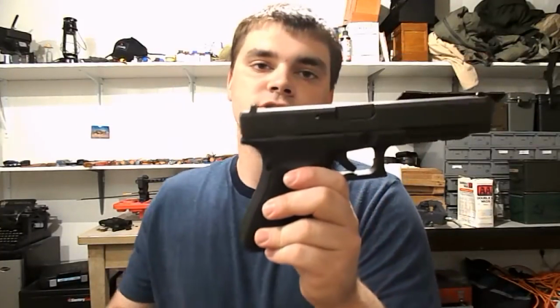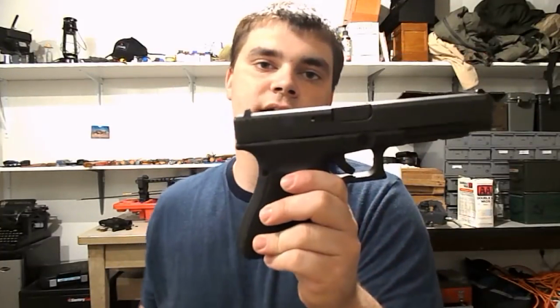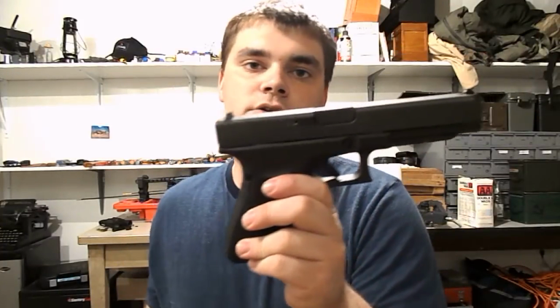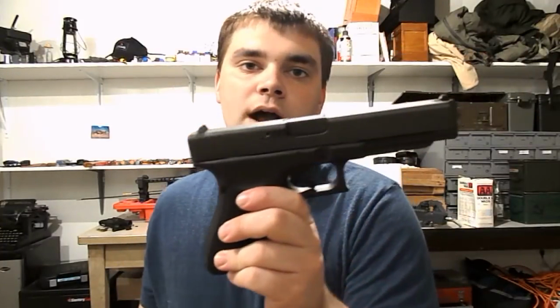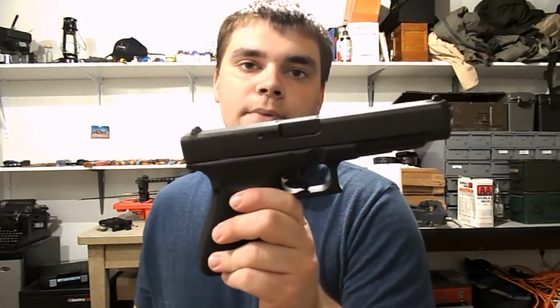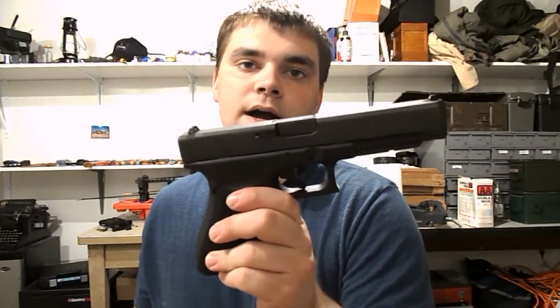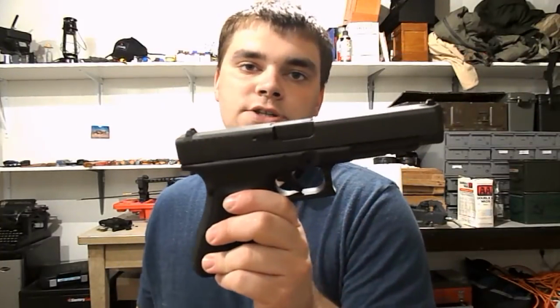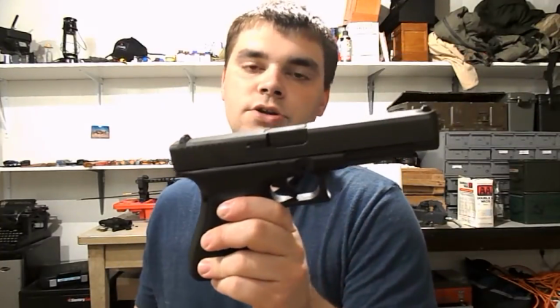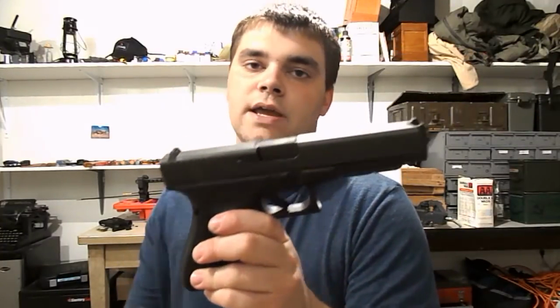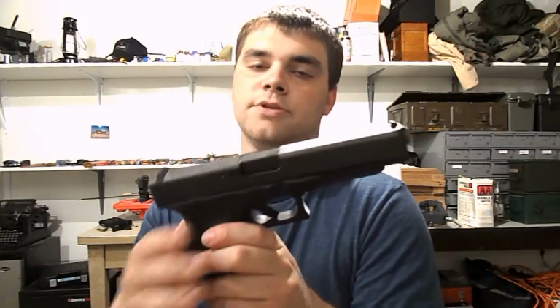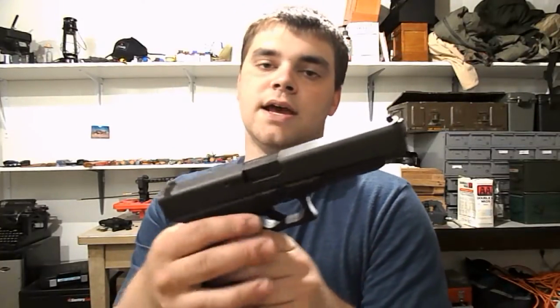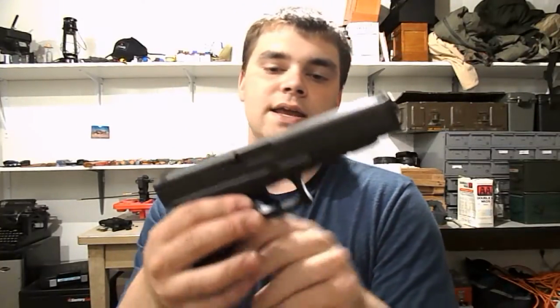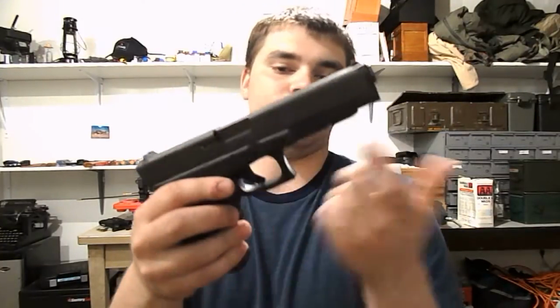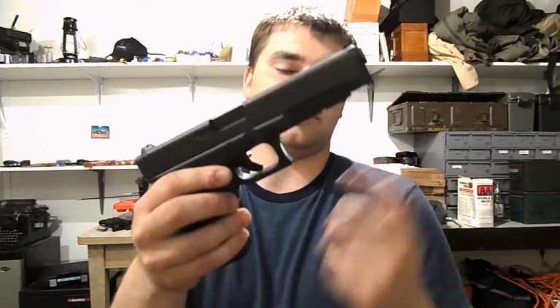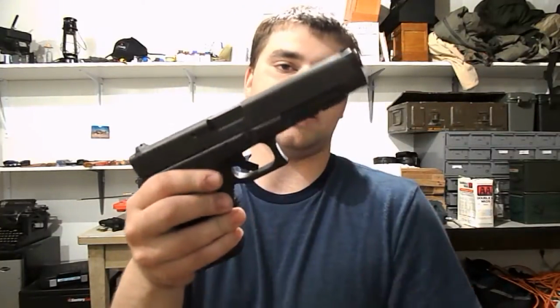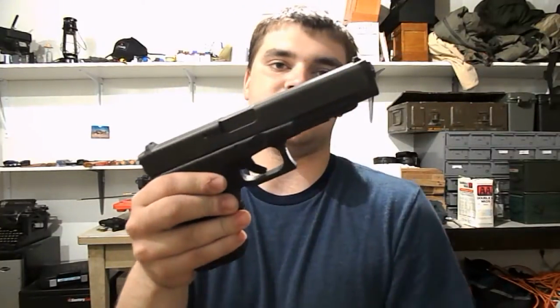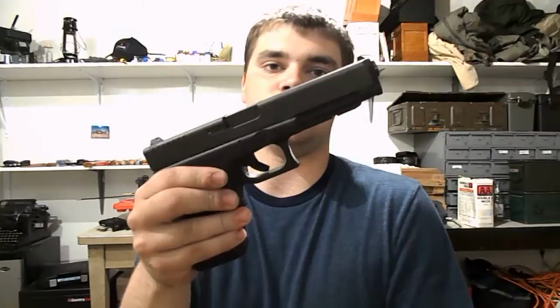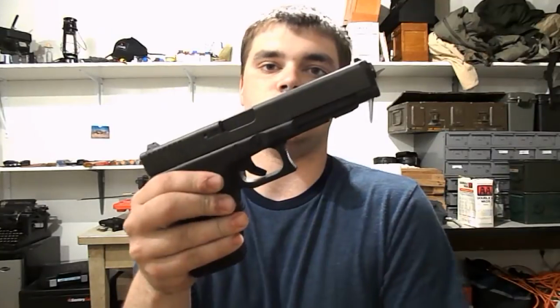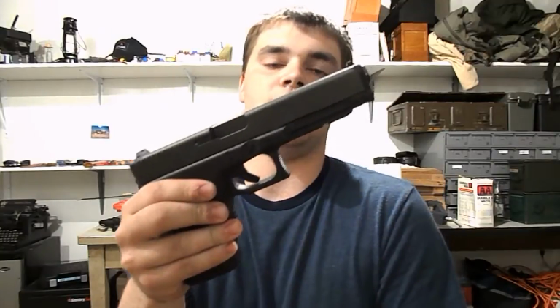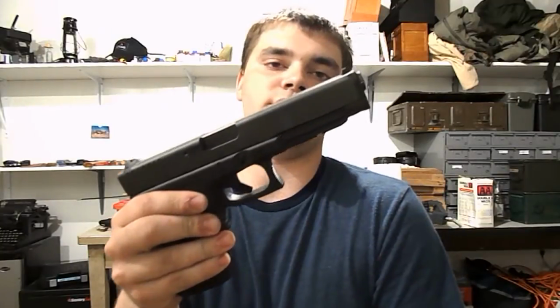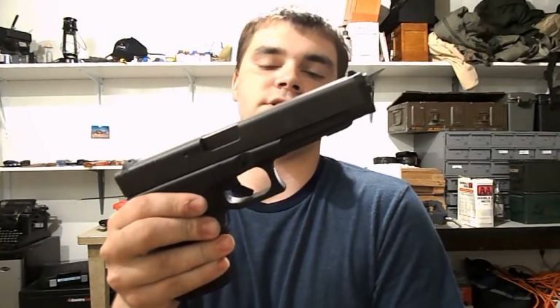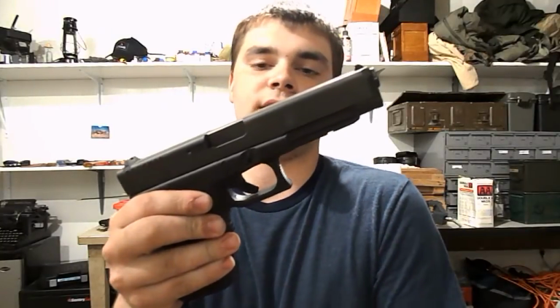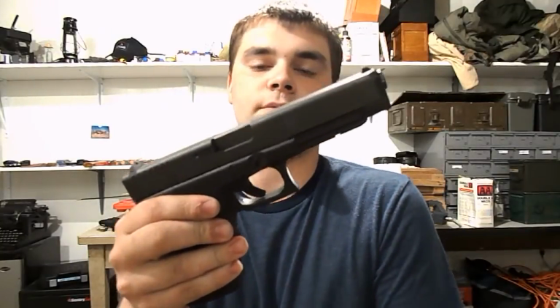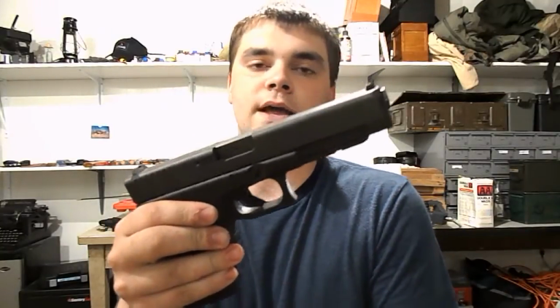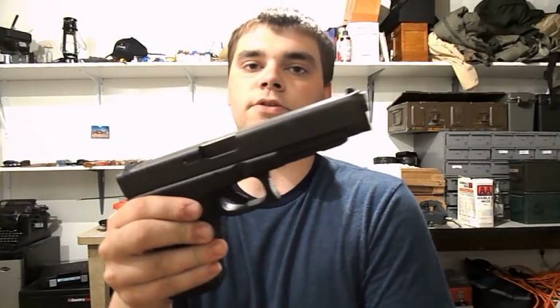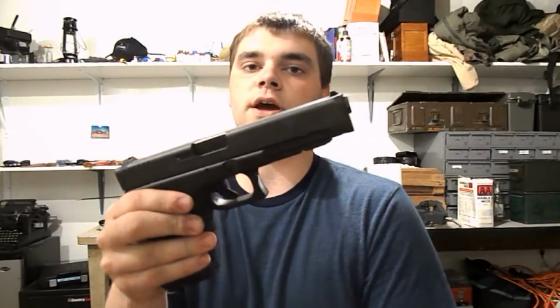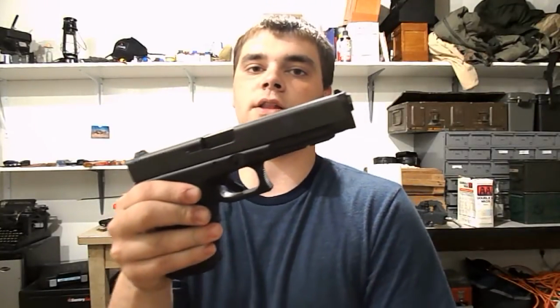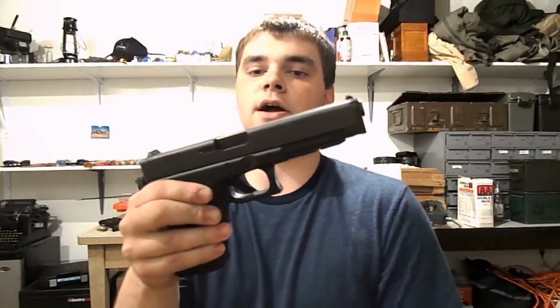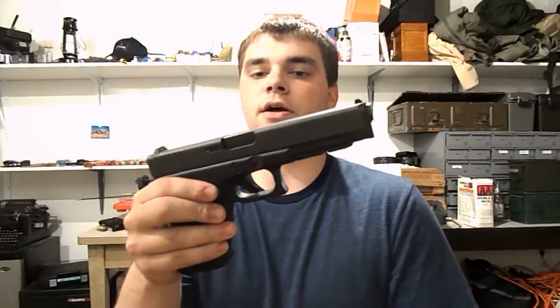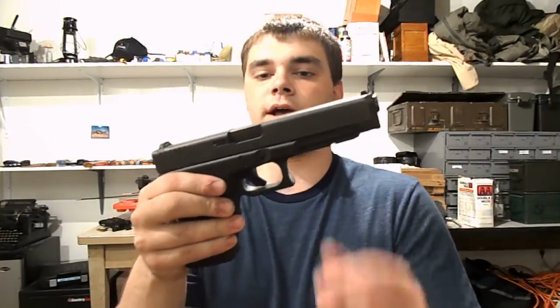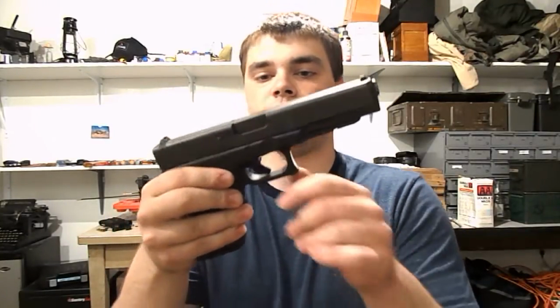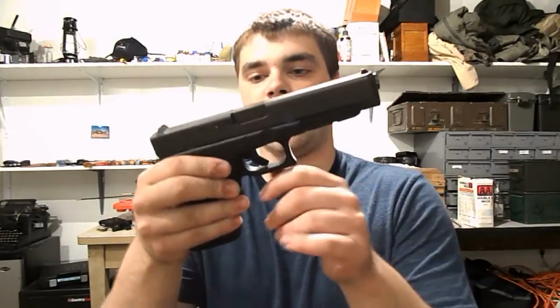Standard Glock box — came with a little takedown tool, obviously the safety manual, the gun lock, all that.